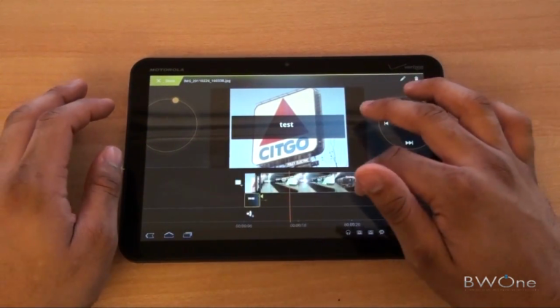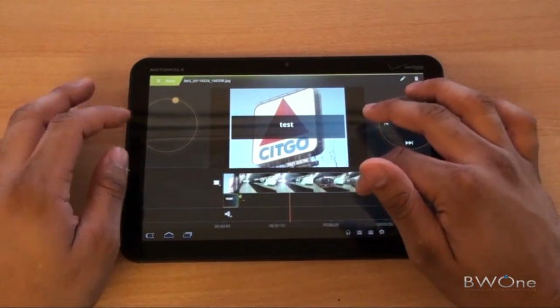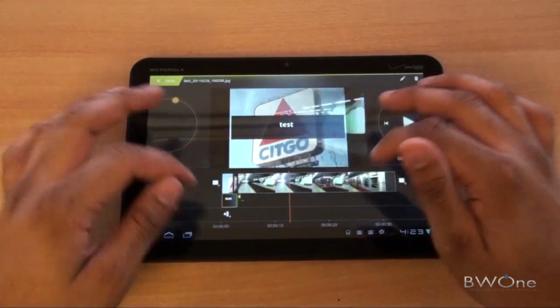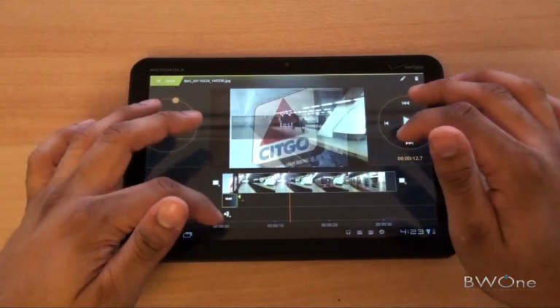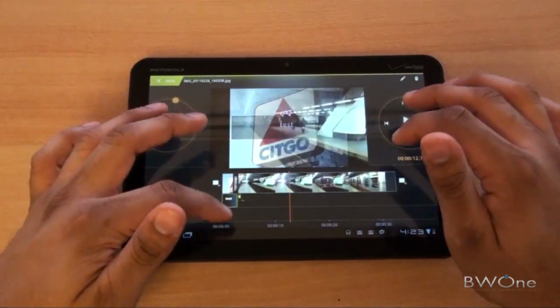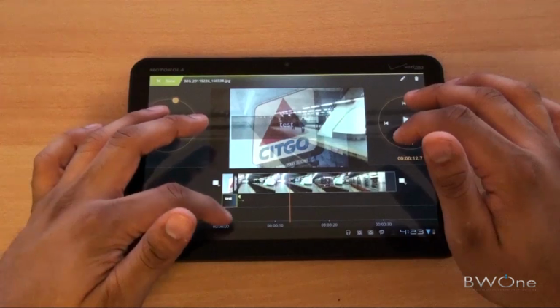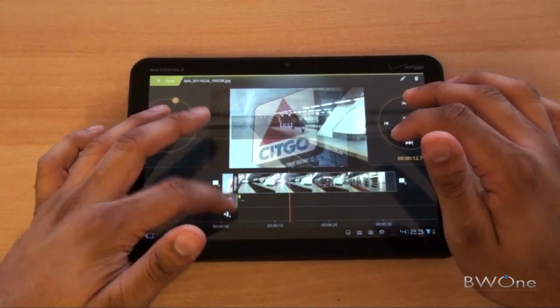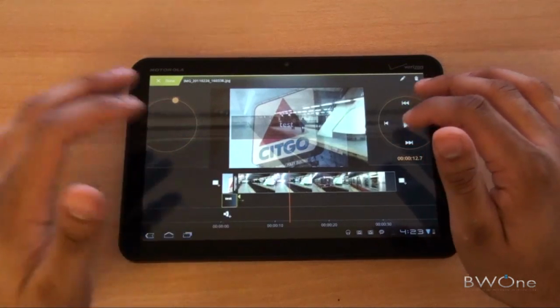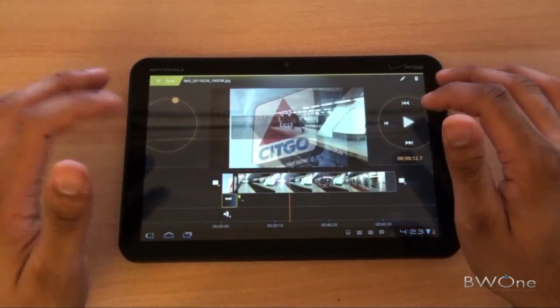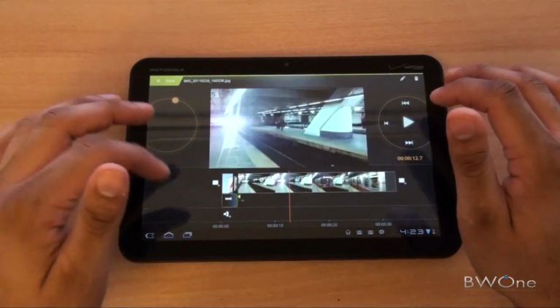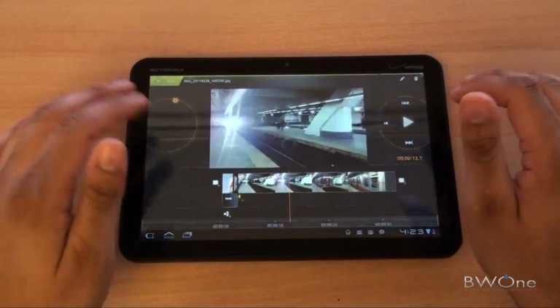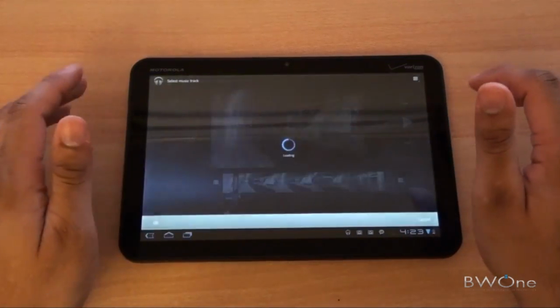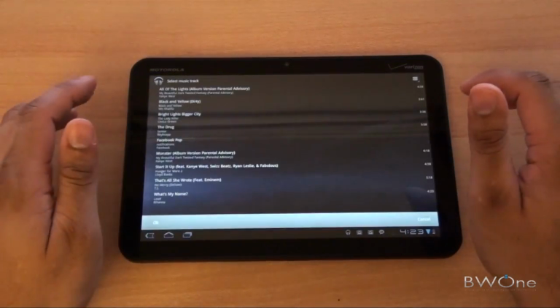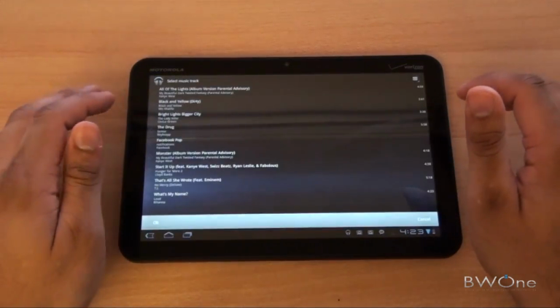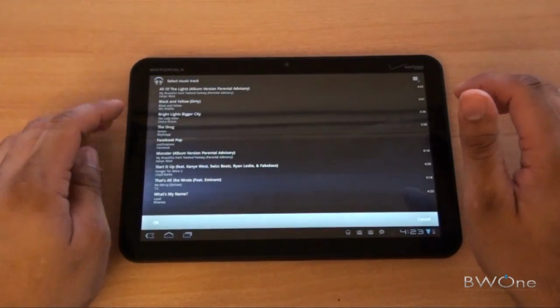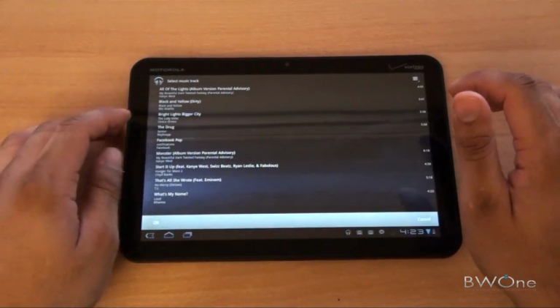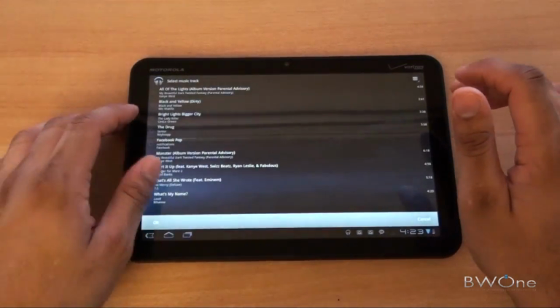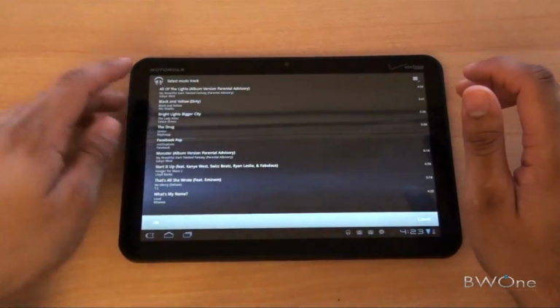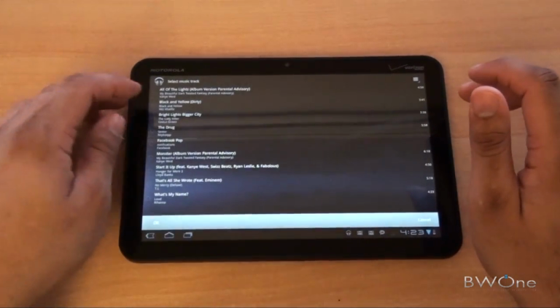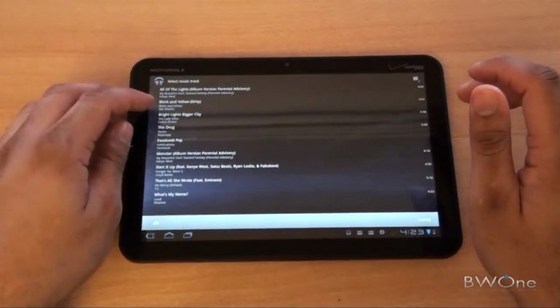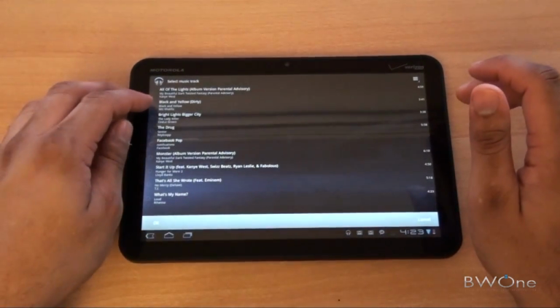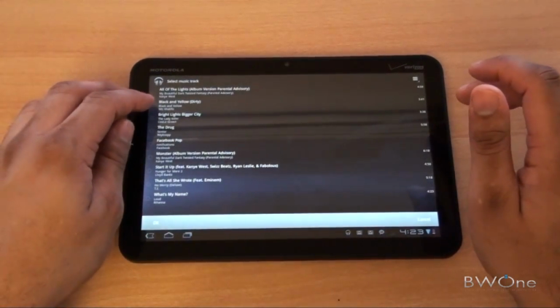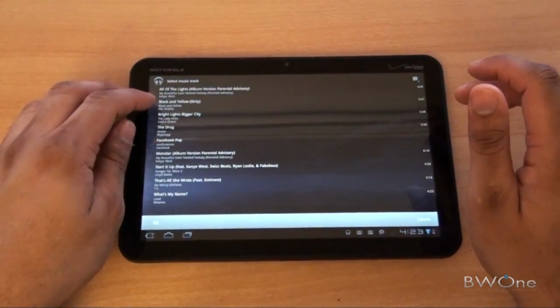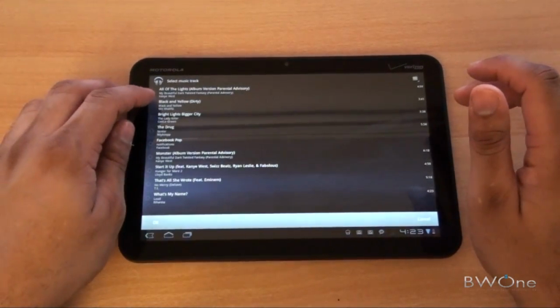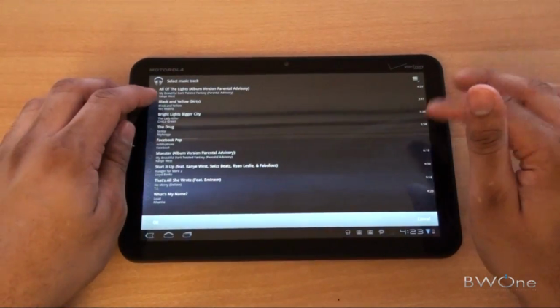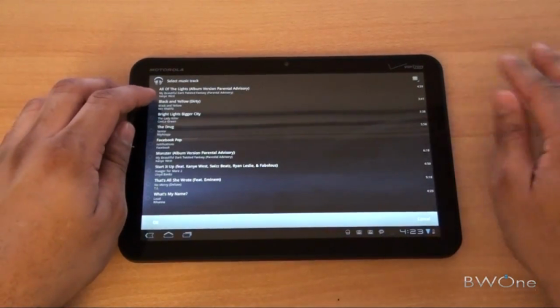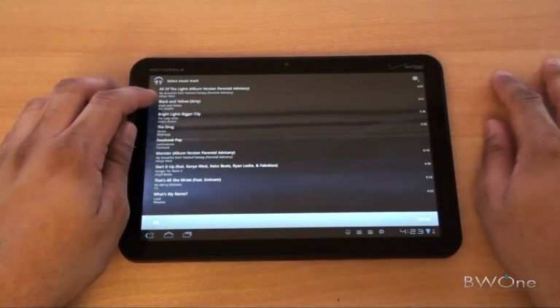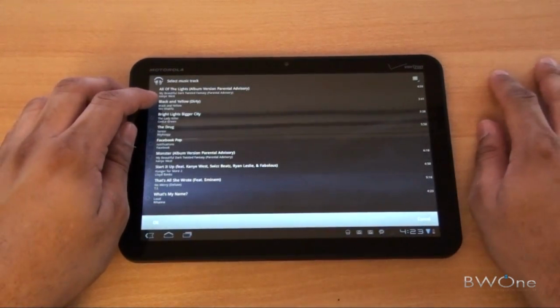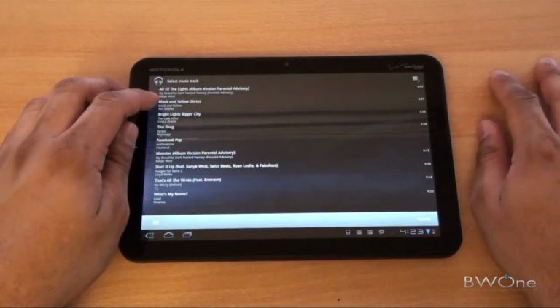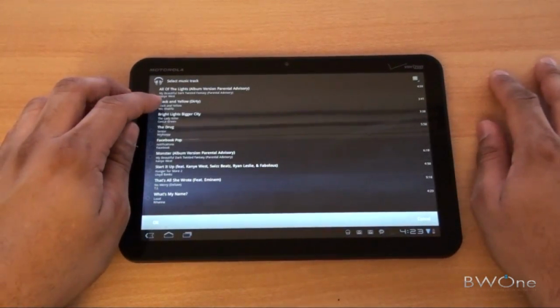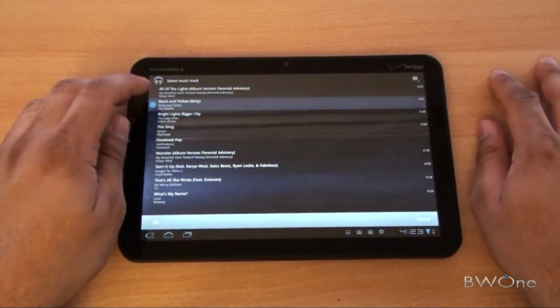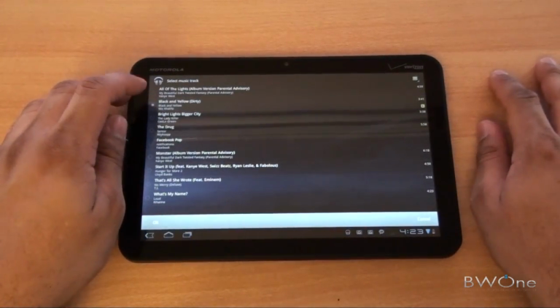You can also add music to it as well. If you want to add an audio track, just click on that speaker icon.